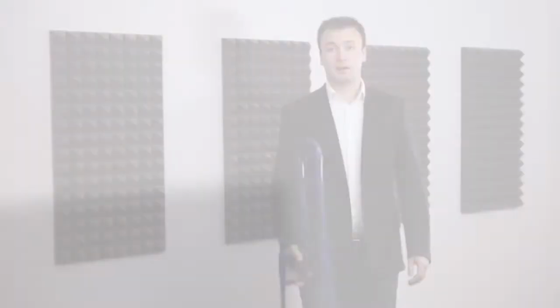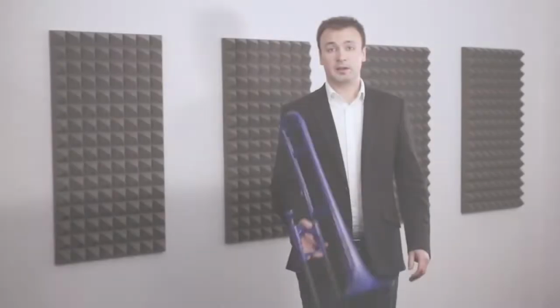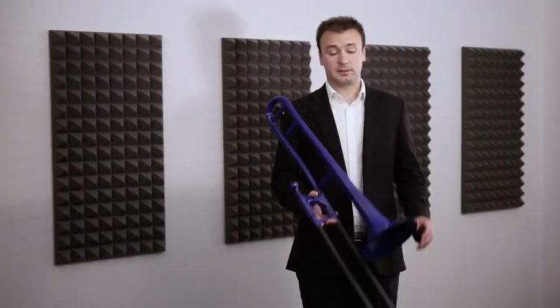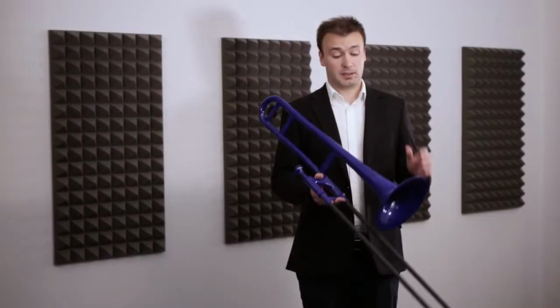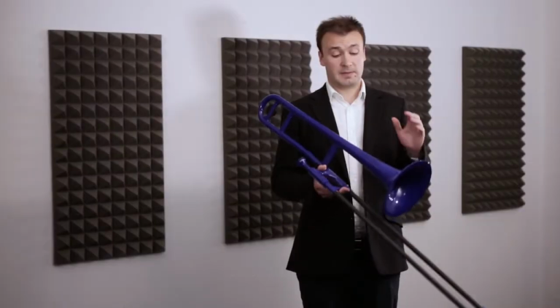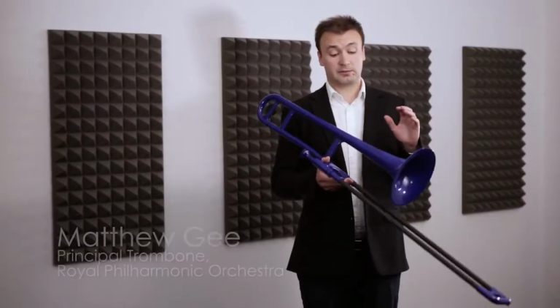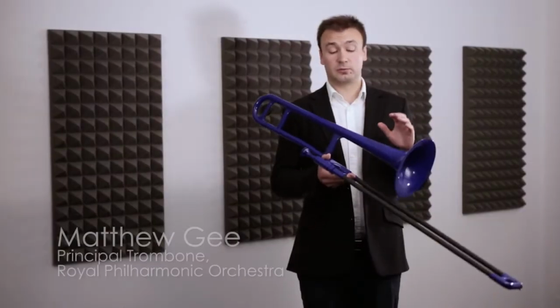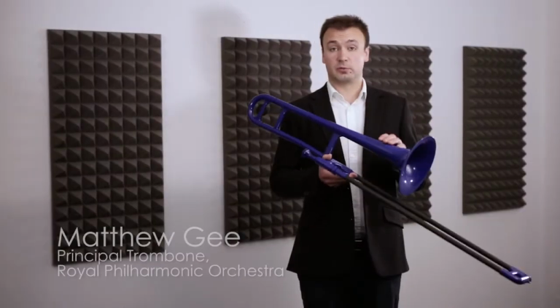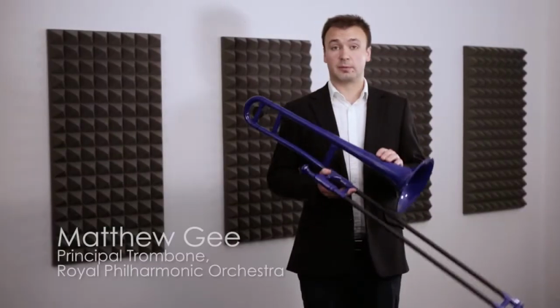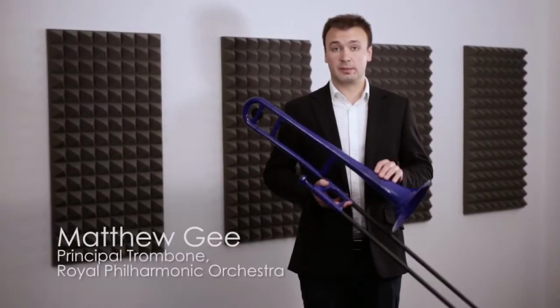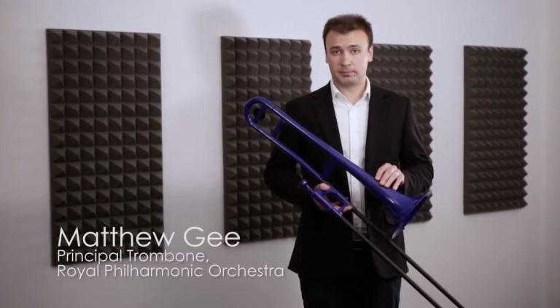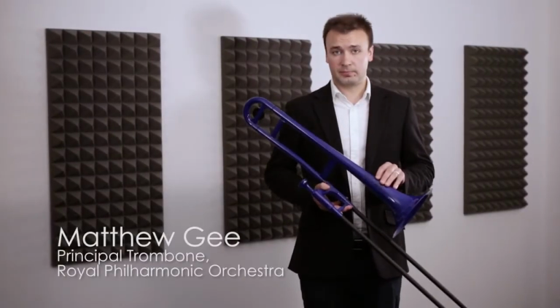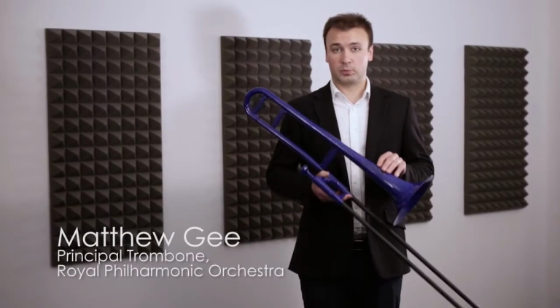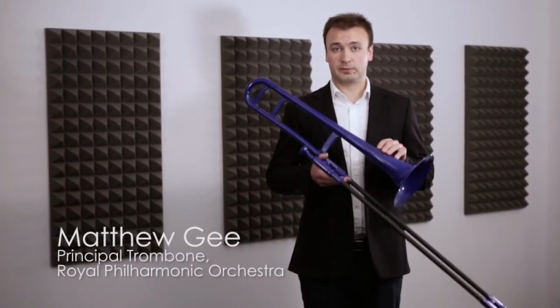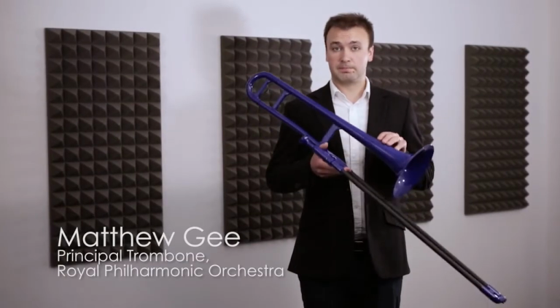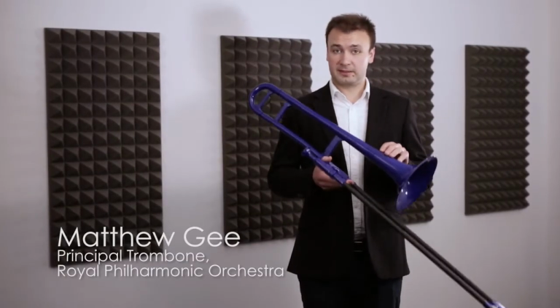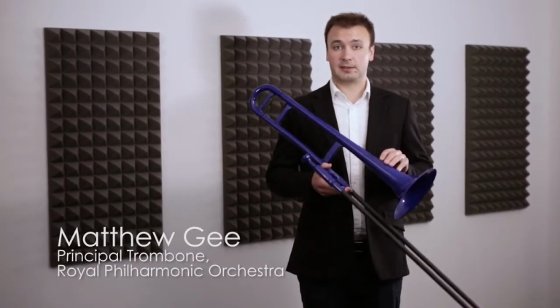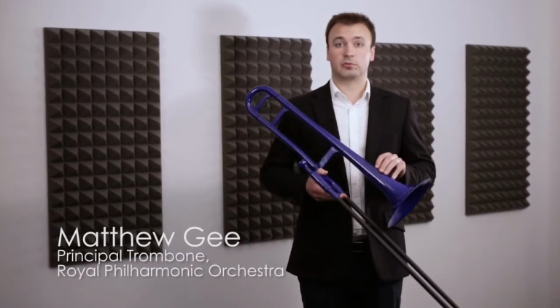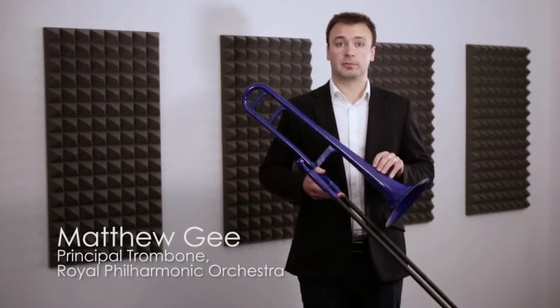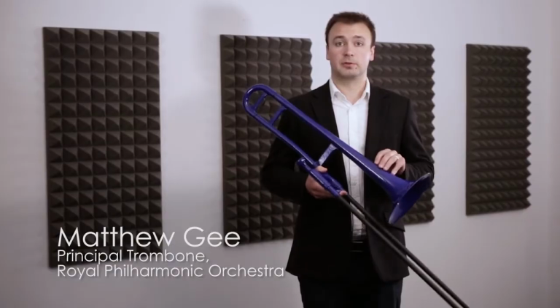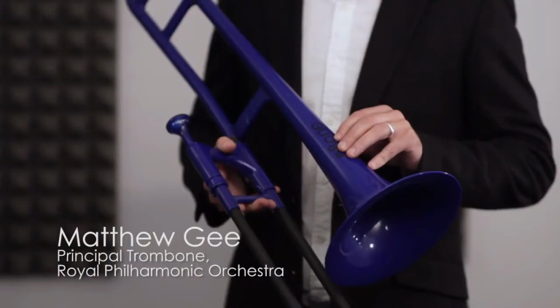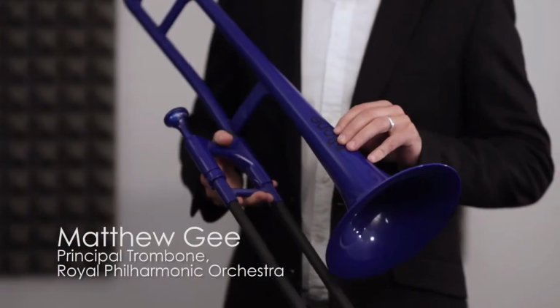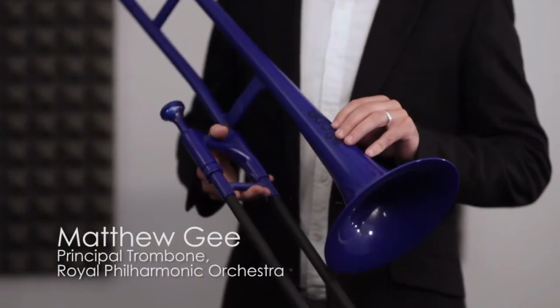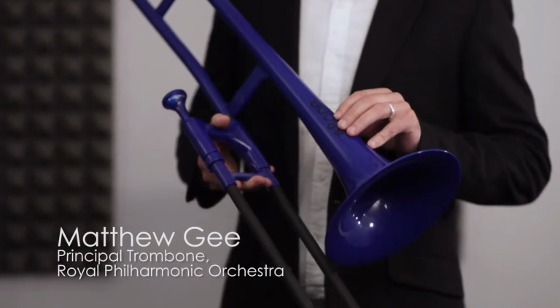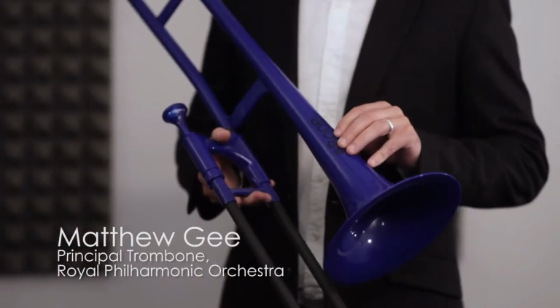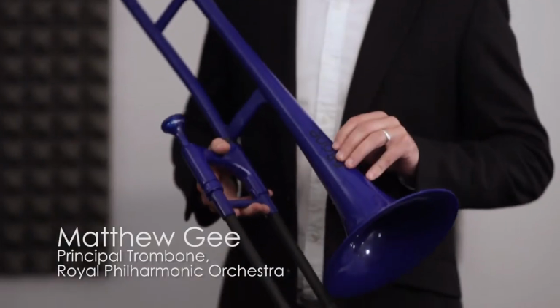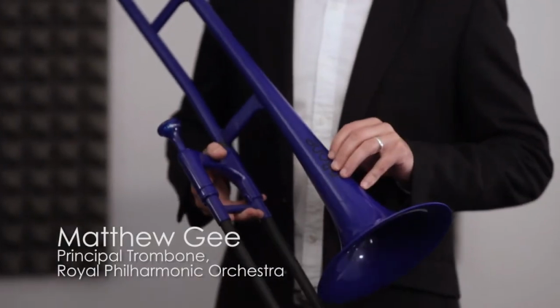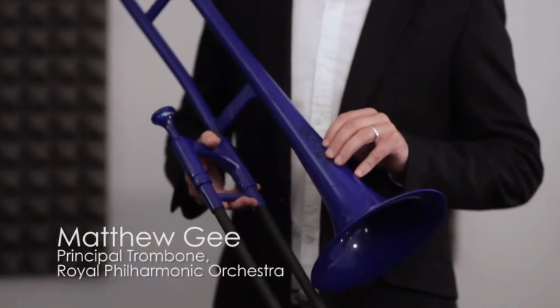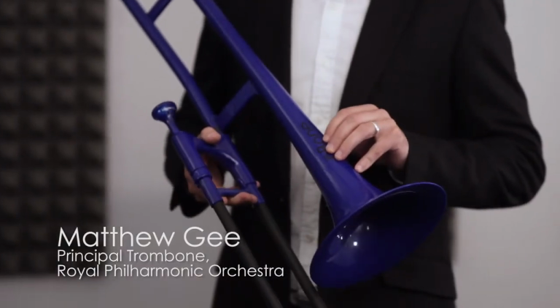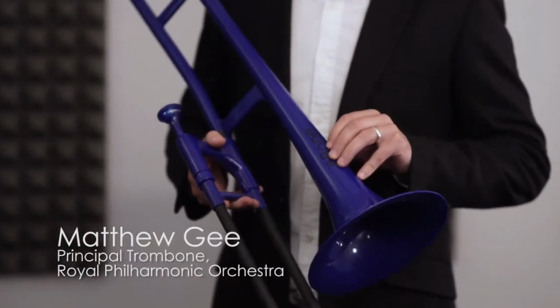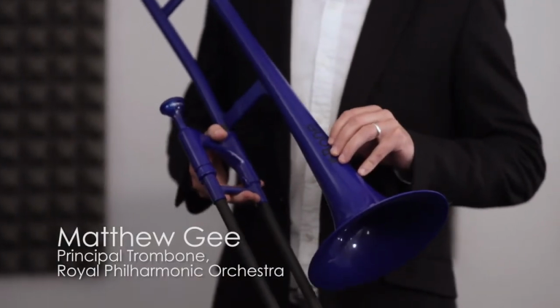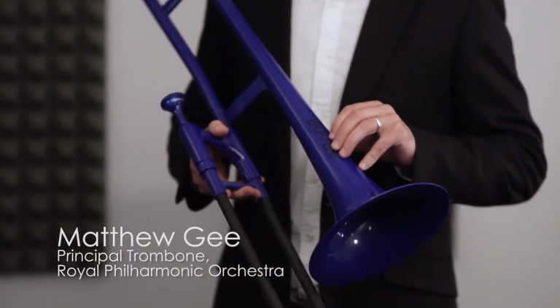Hi, I'm here to talk to you about the P-Bone, the world's best-selling trombone, and it's in B-flat like most other trombones.